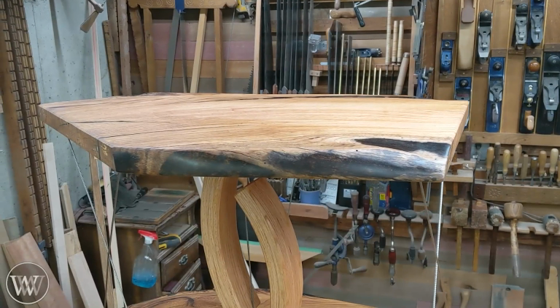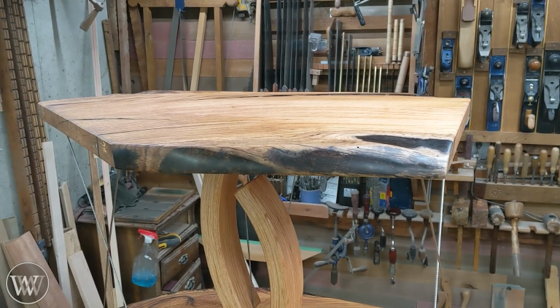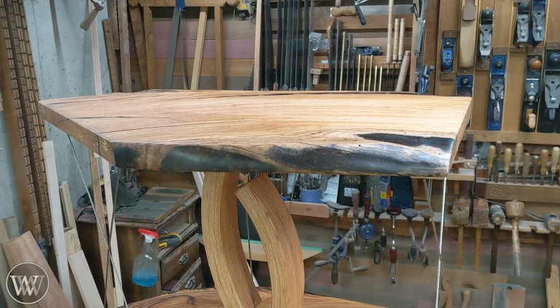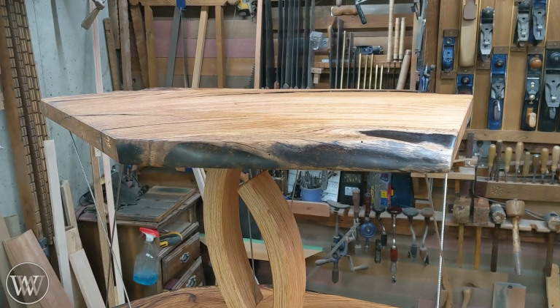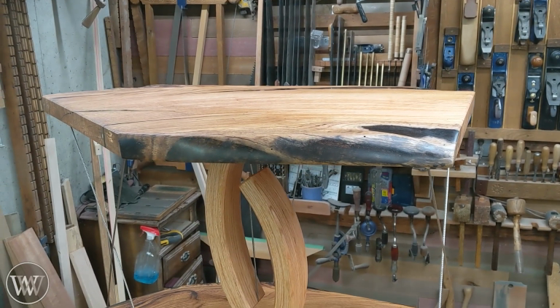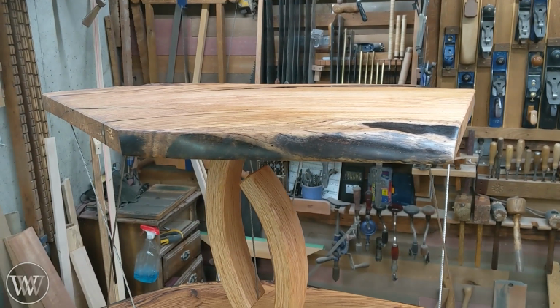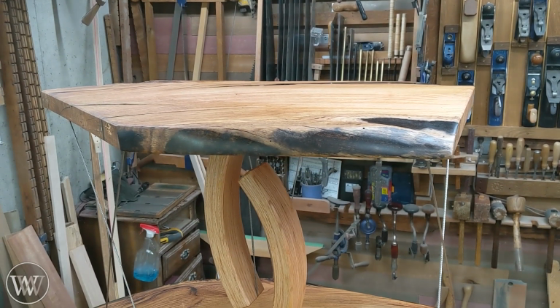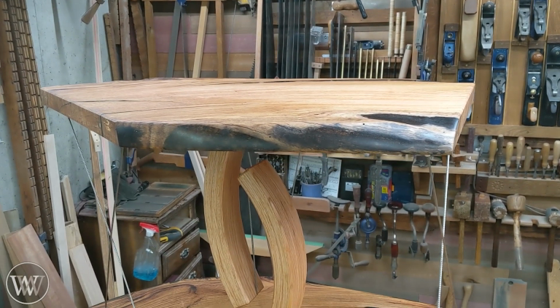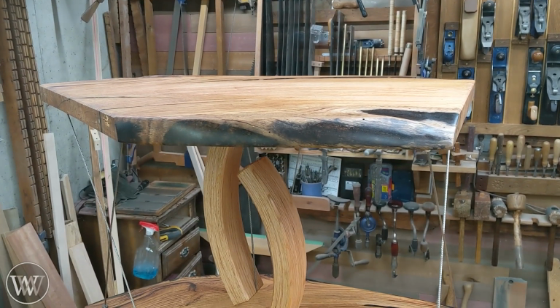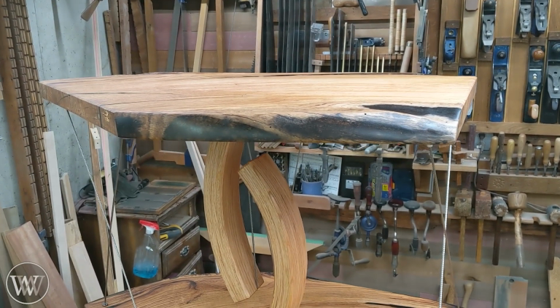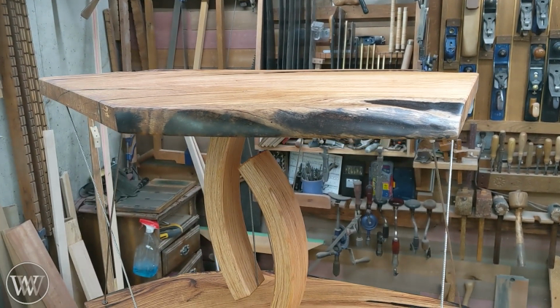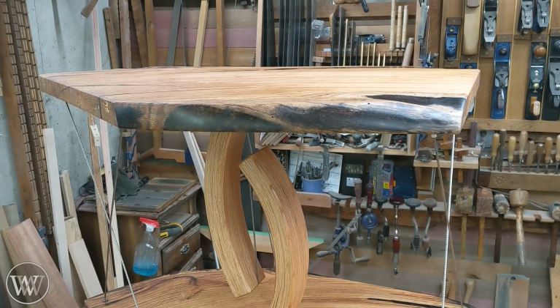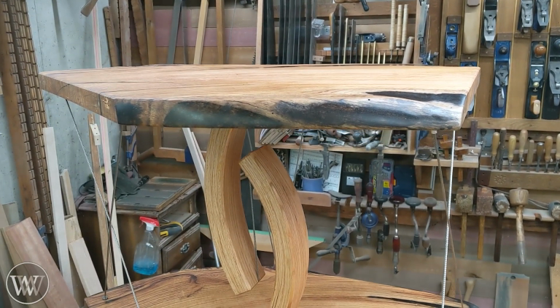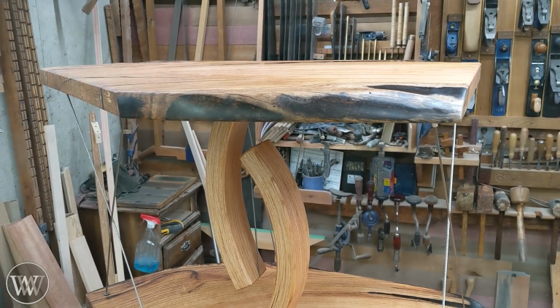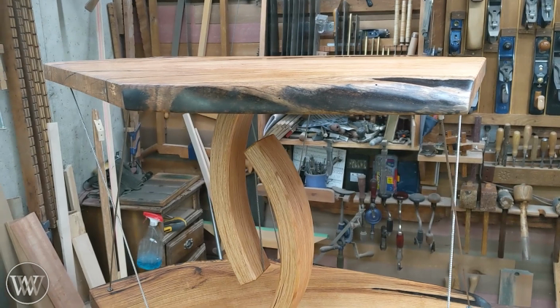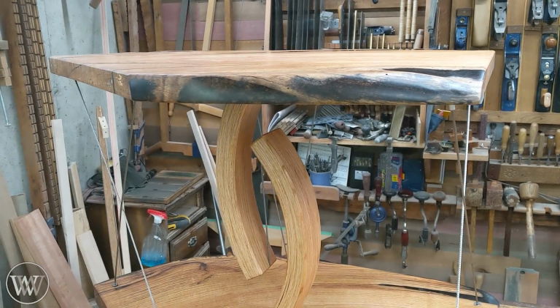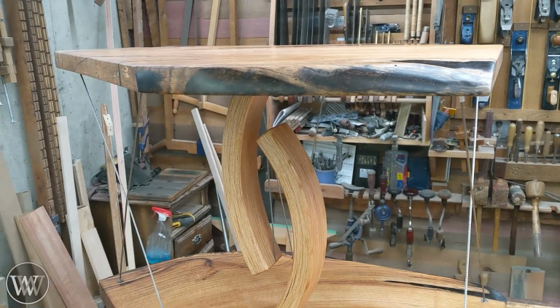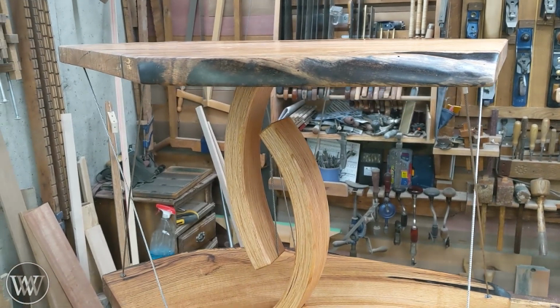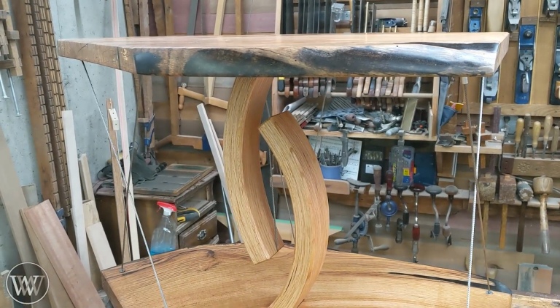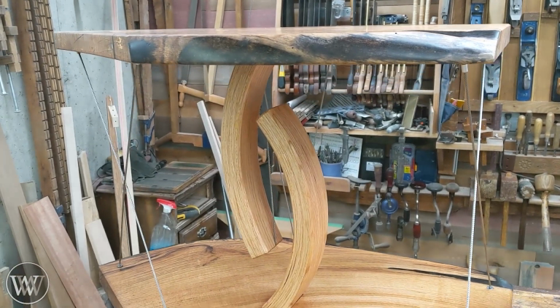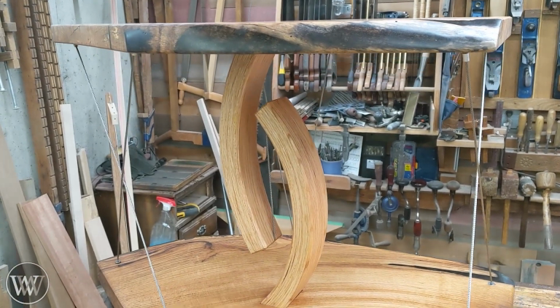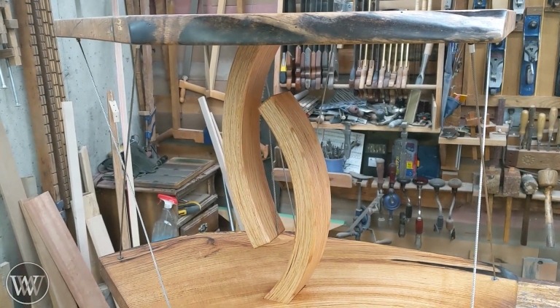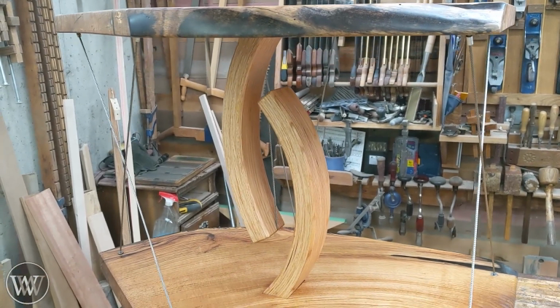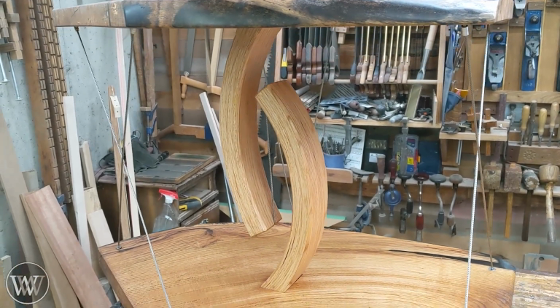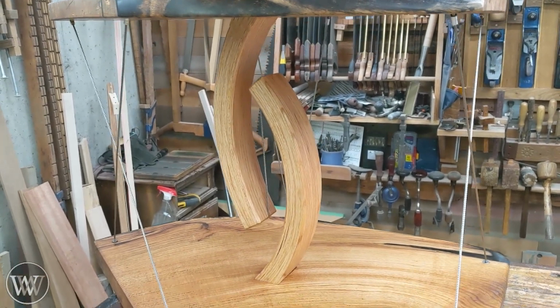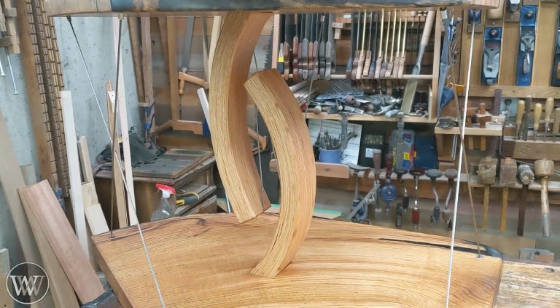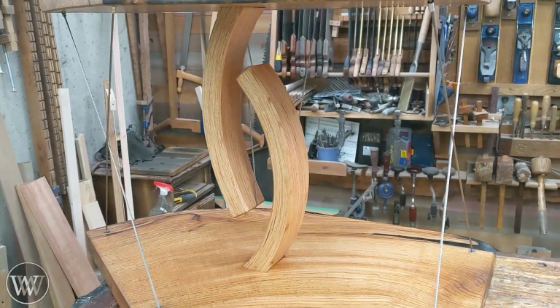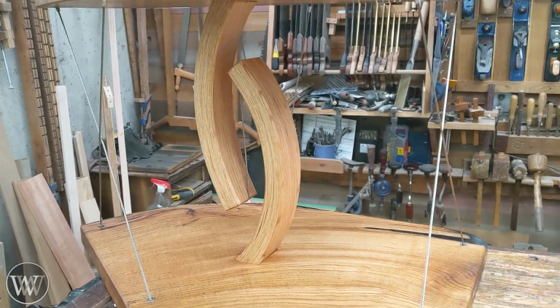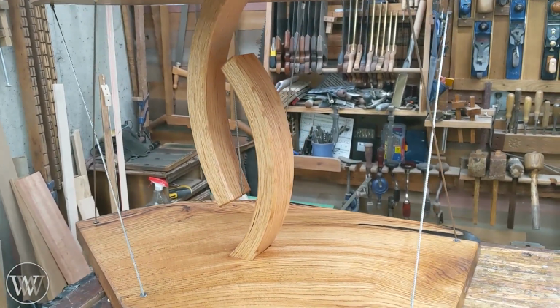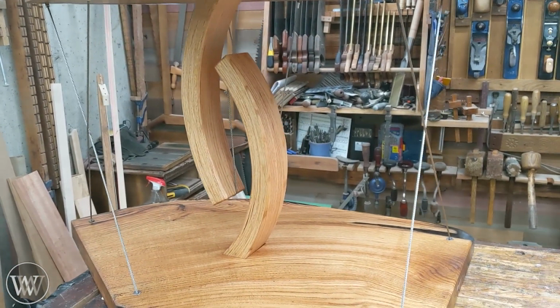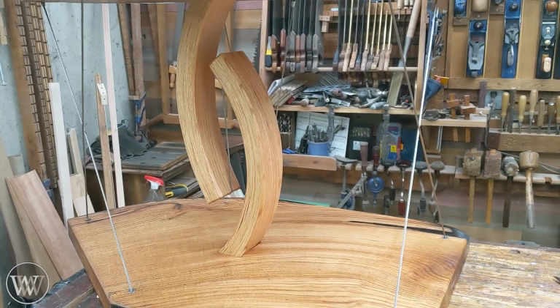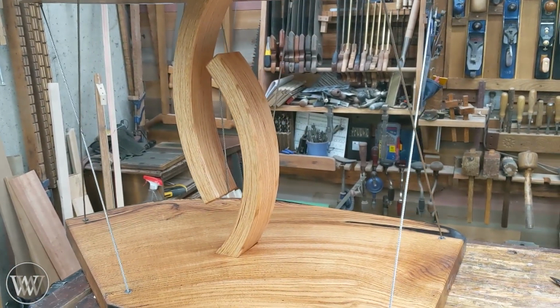Let me take you around and point out some of the things that I like, some of the things I learned, and what we can do better on this next time.